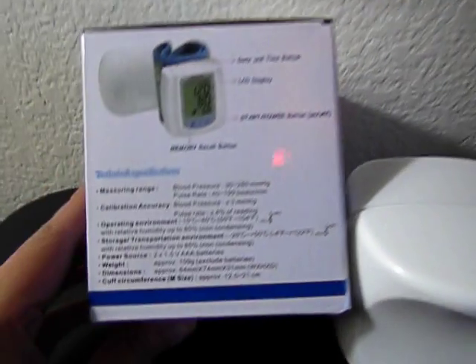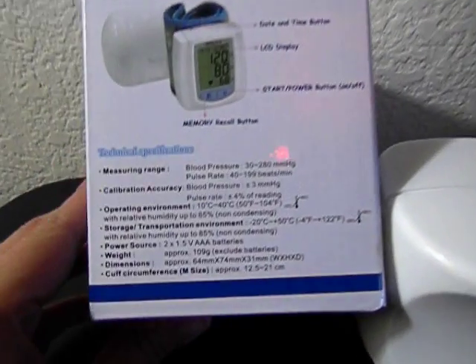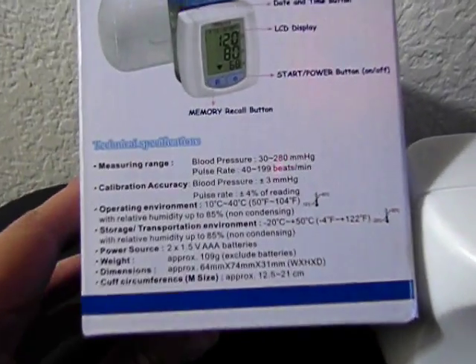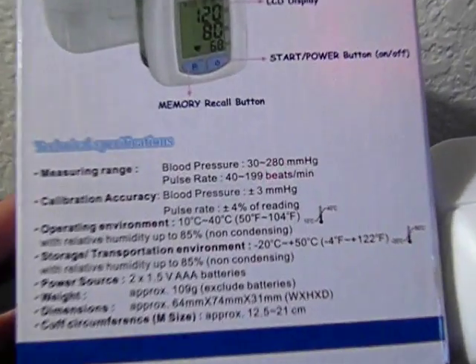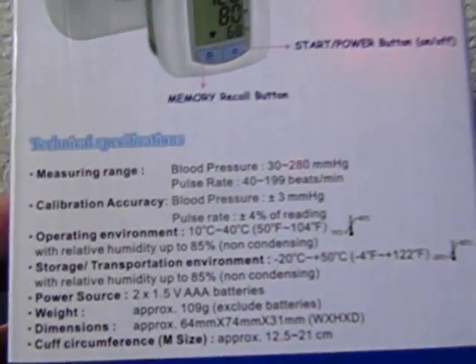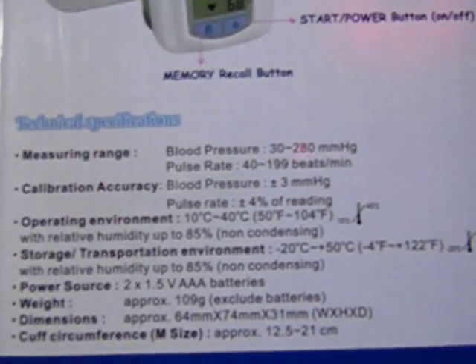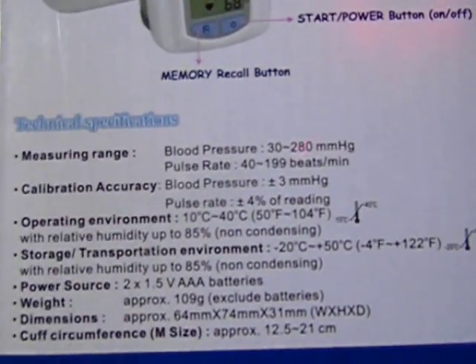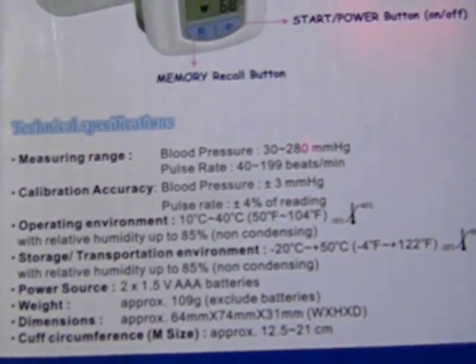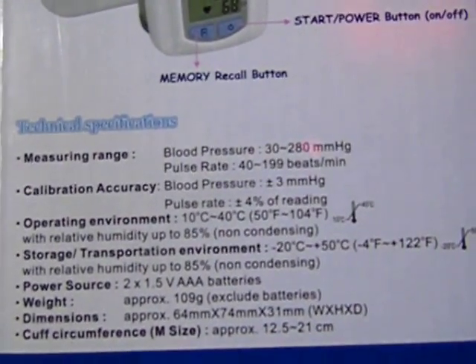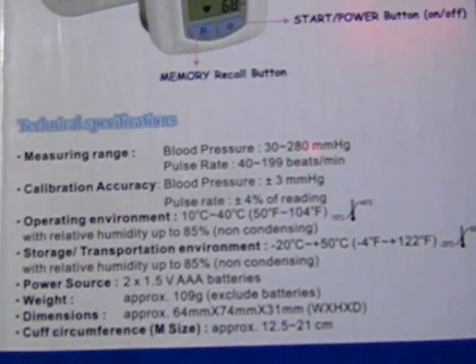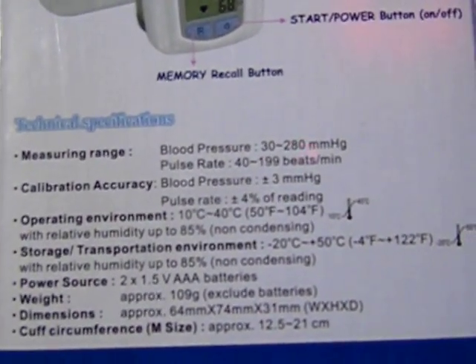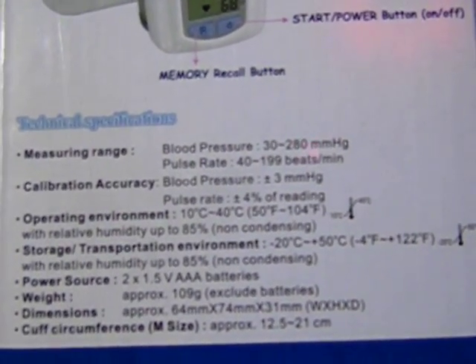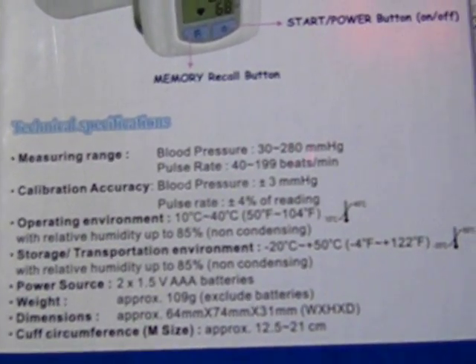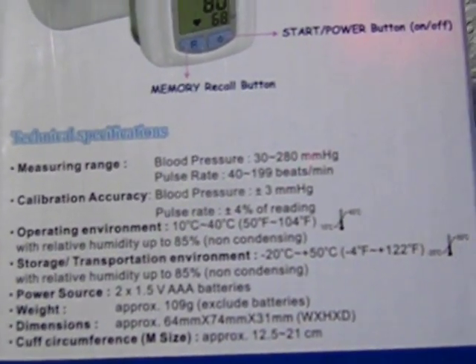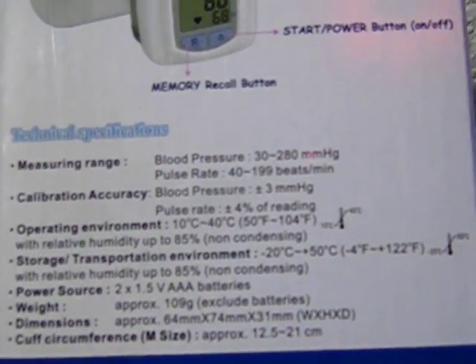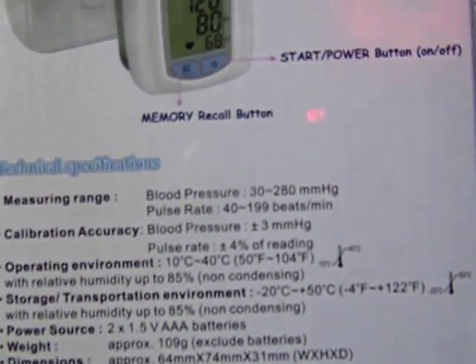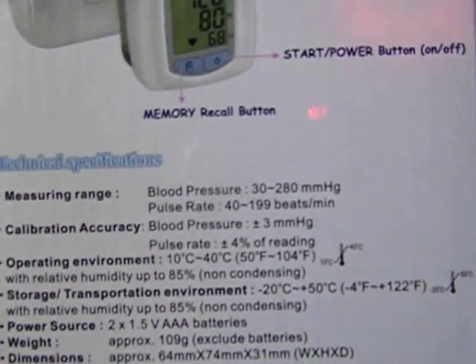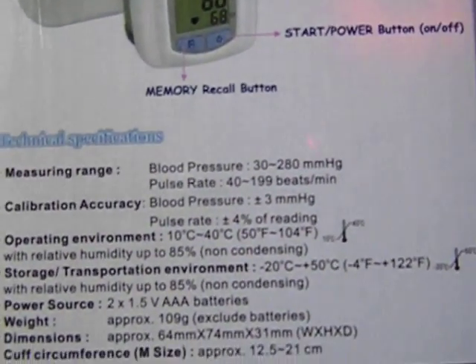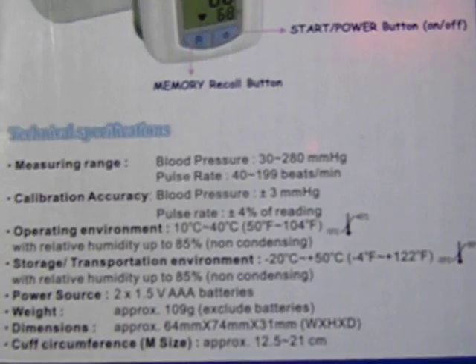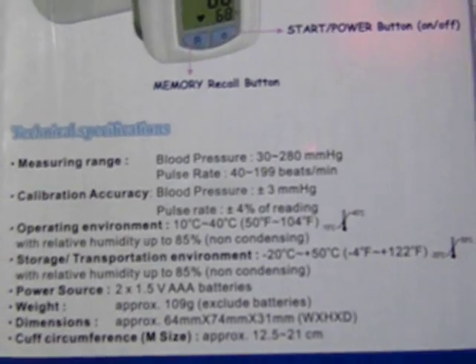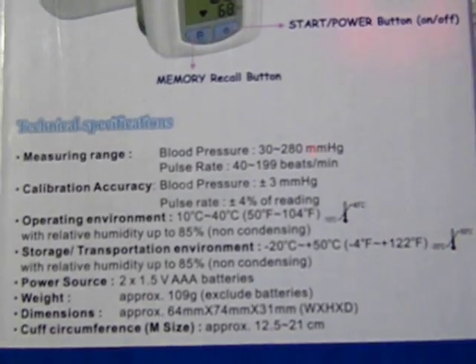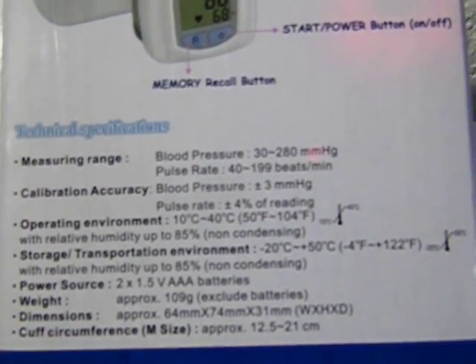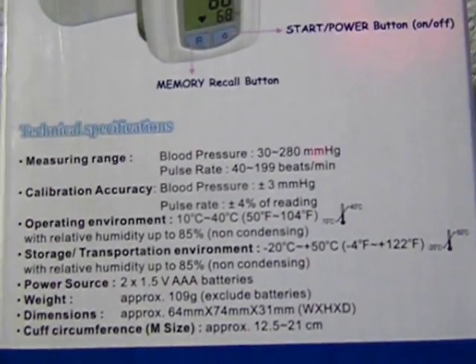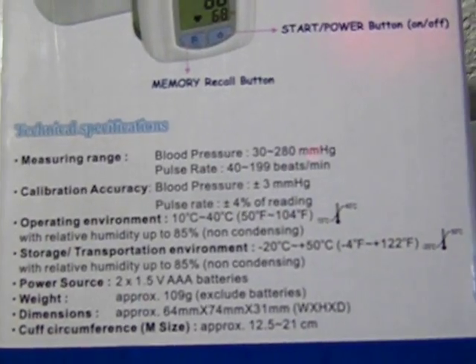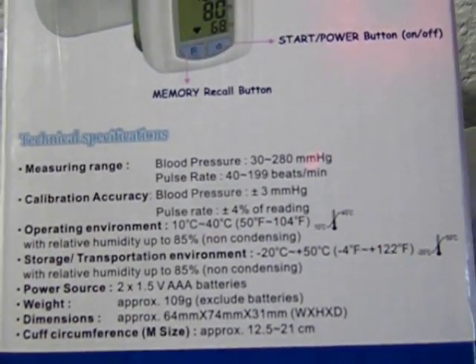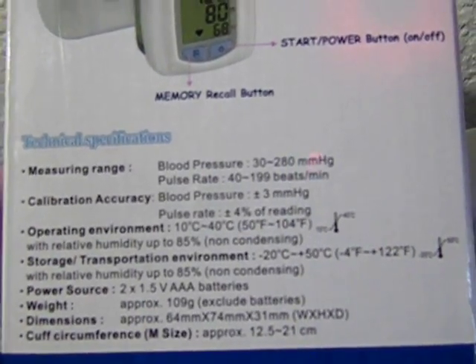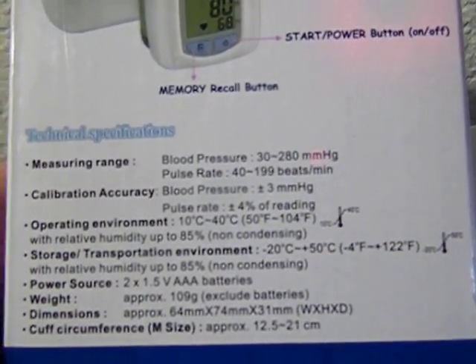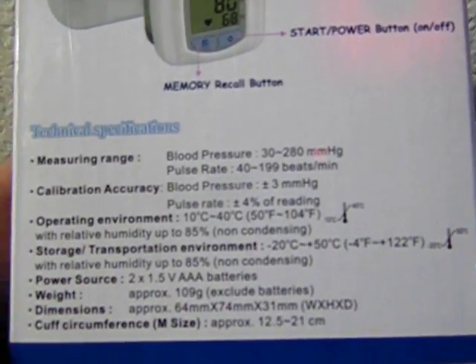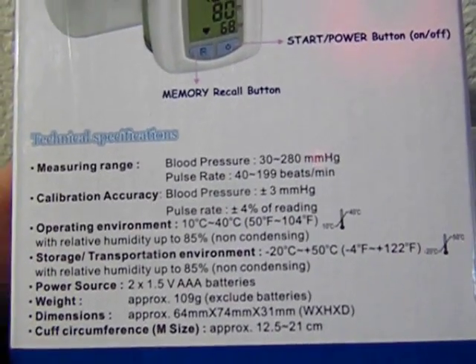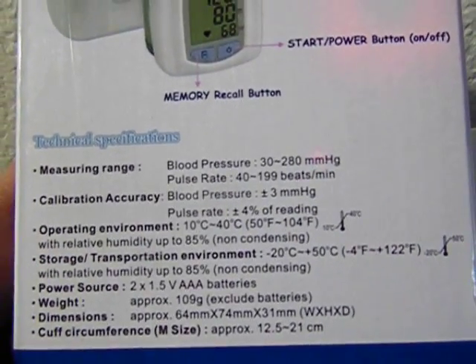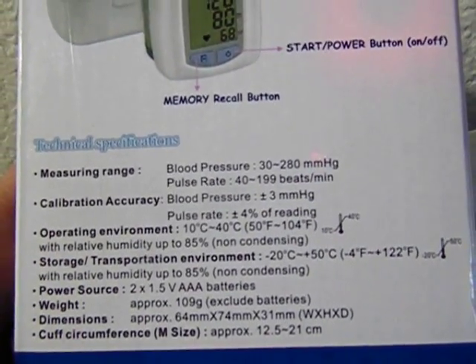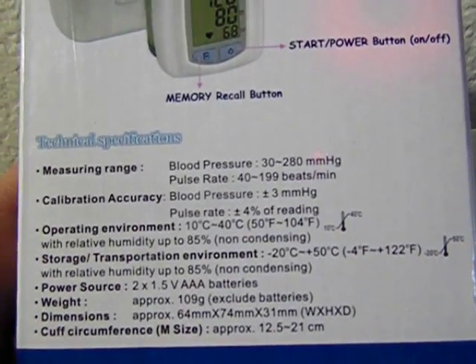It measures blood pressure from 30 to 280 mmHg, and pulse rate from 40 to 199 beats per minute.